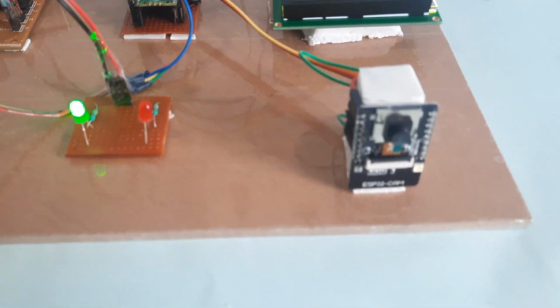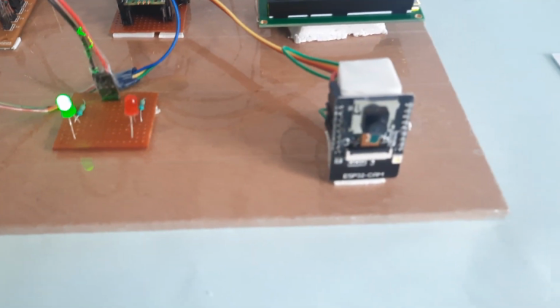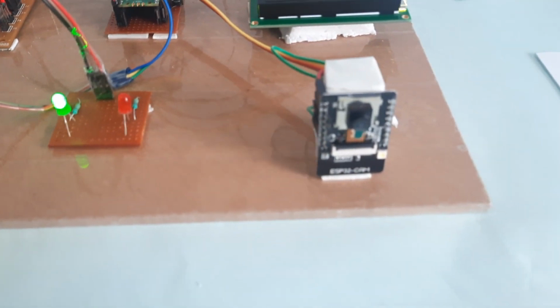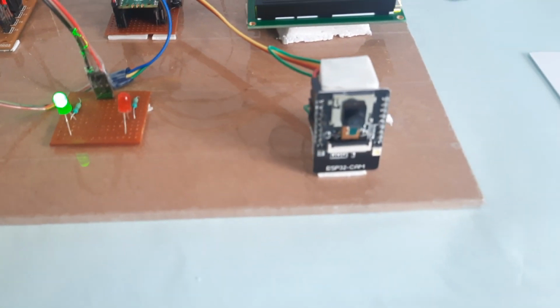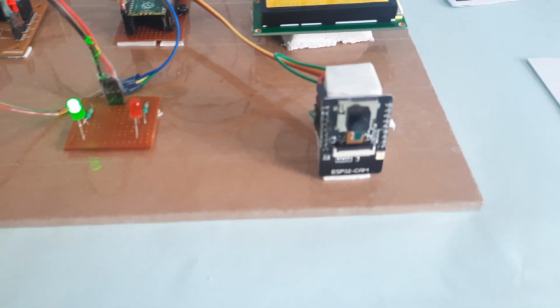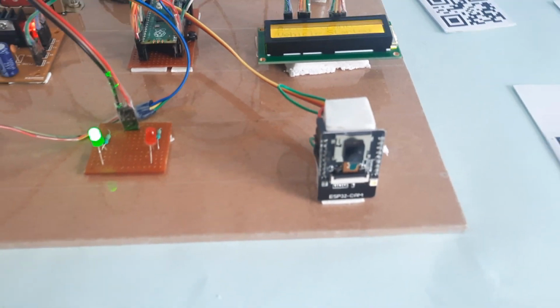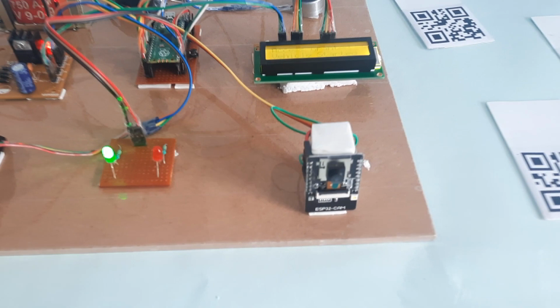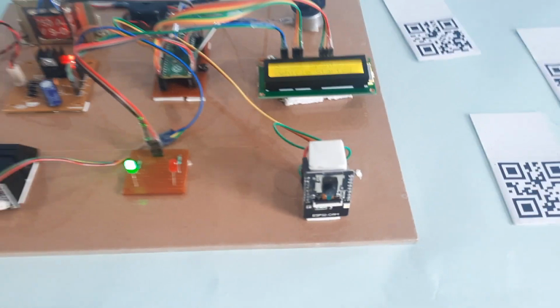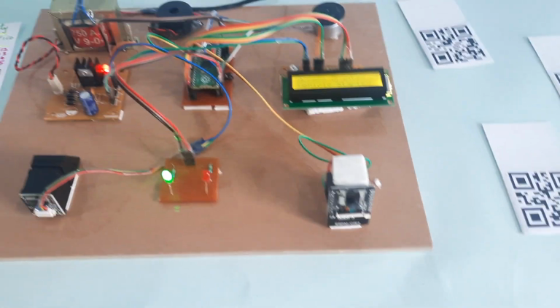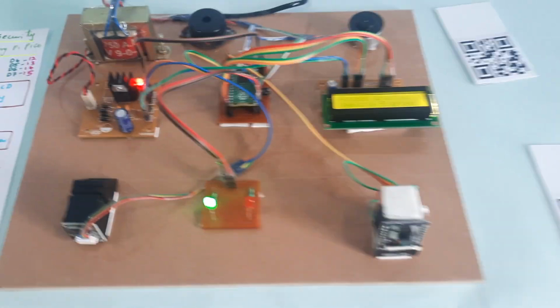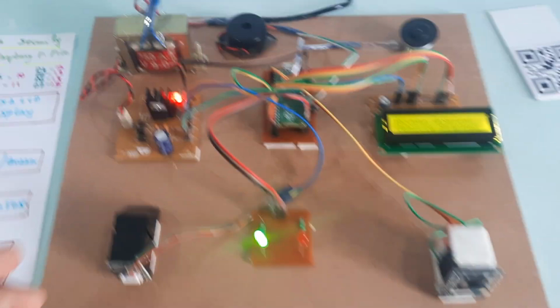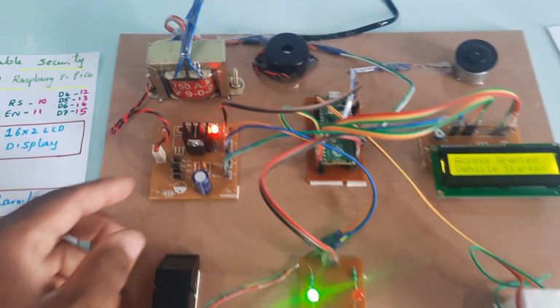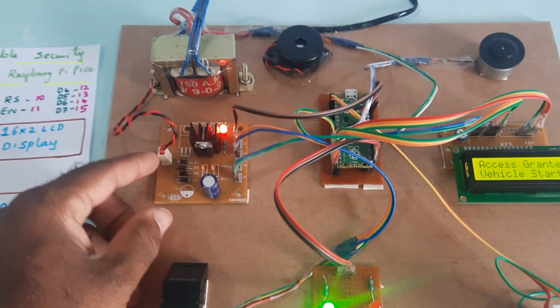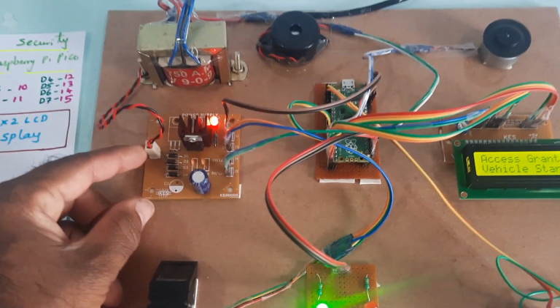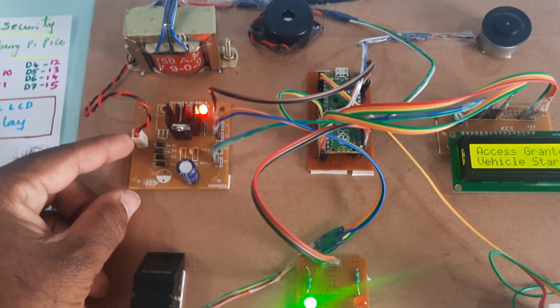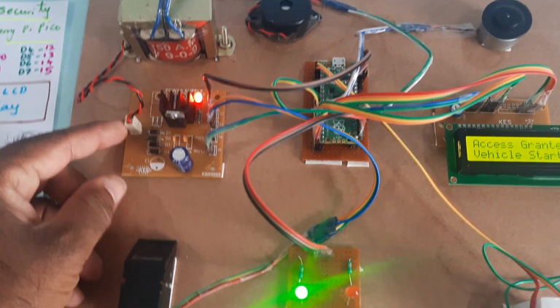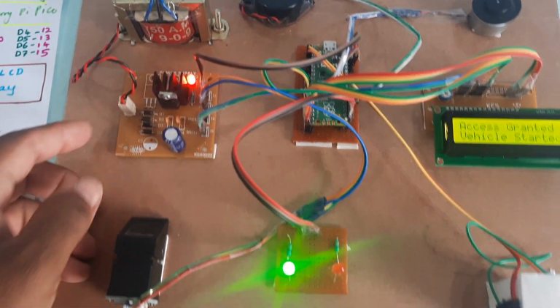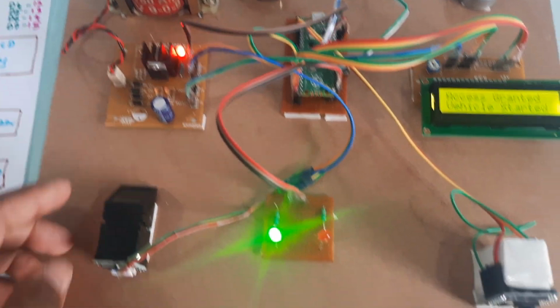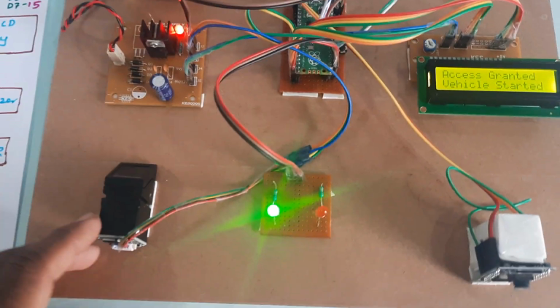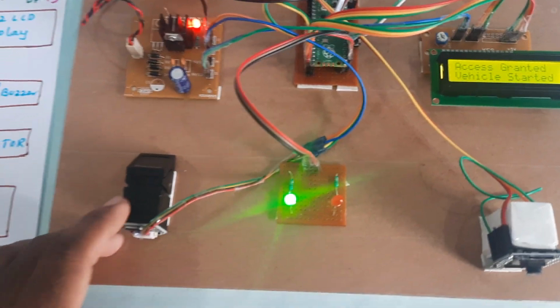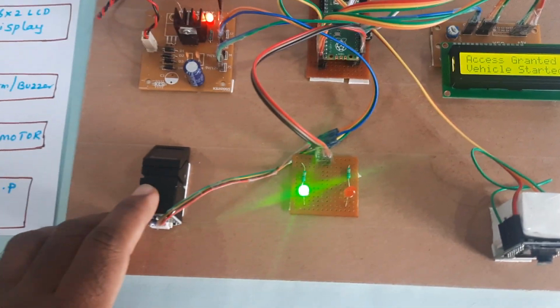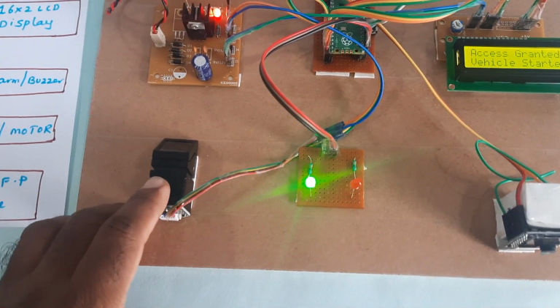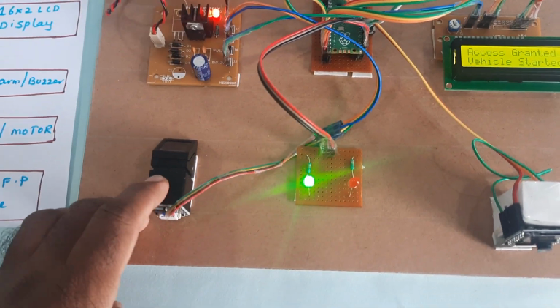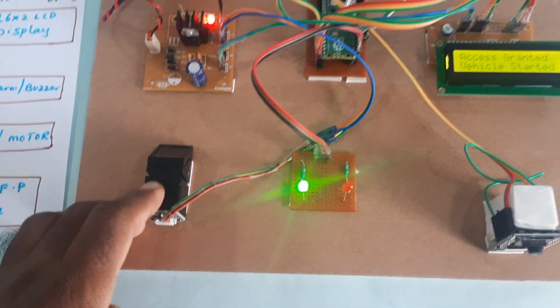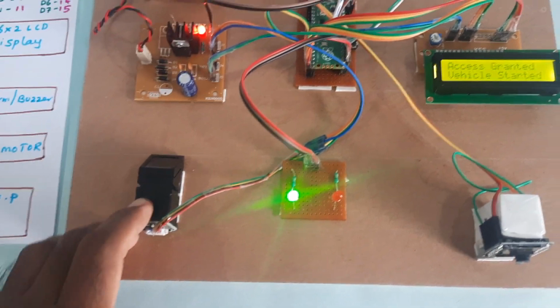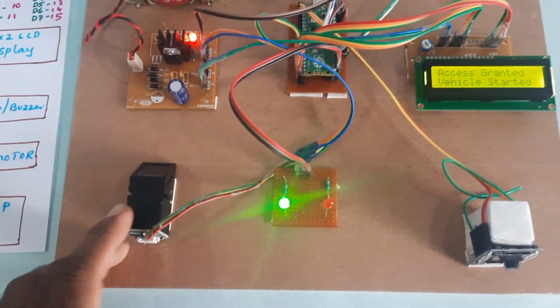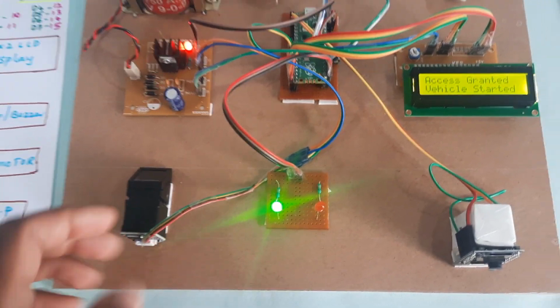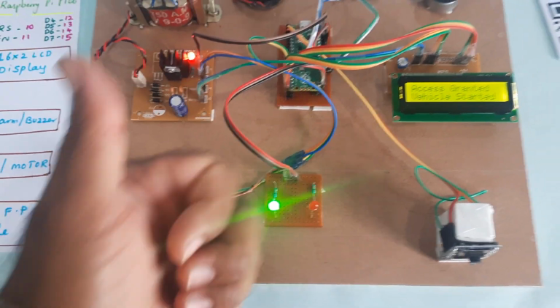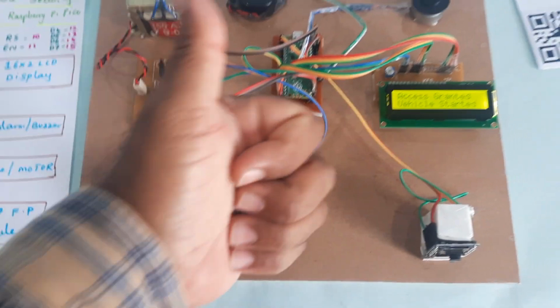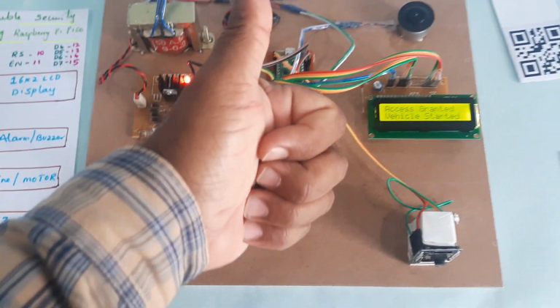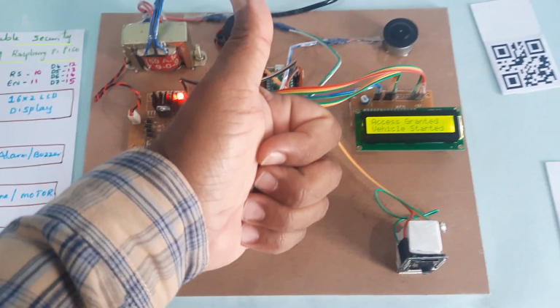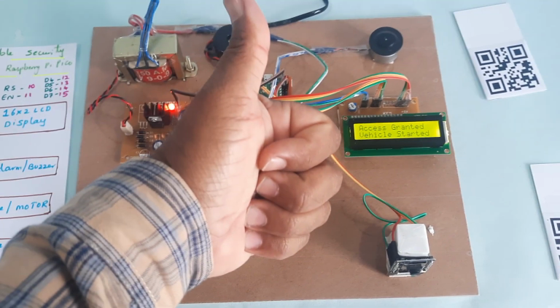Components used: ESP32-S camera module, power supply module, and R307 fingerprint module.